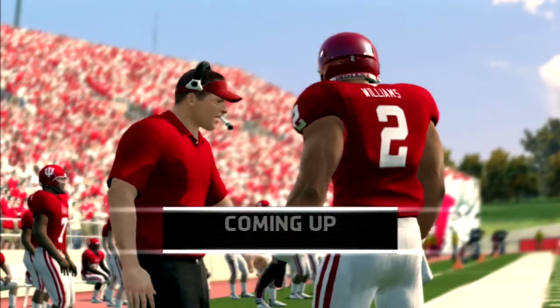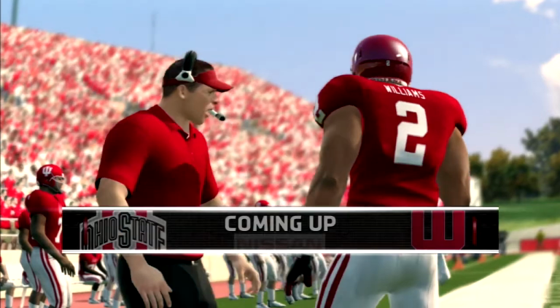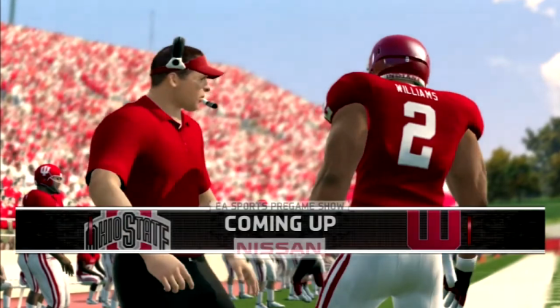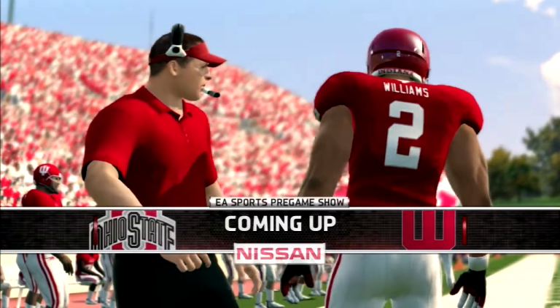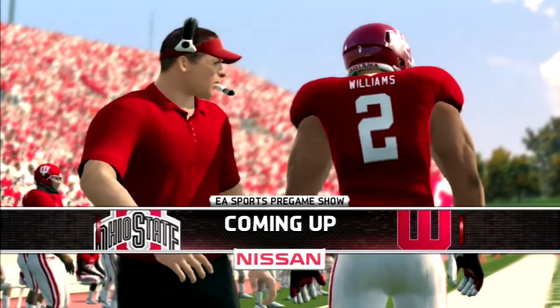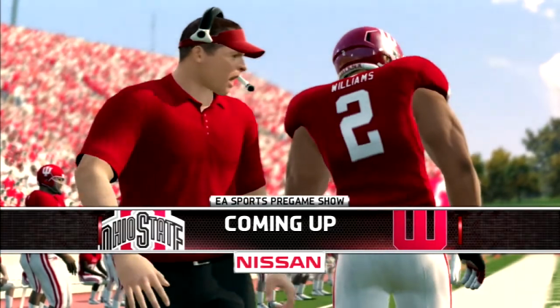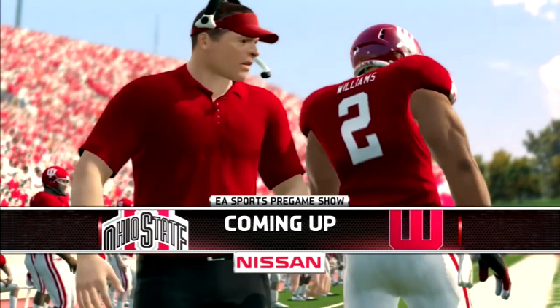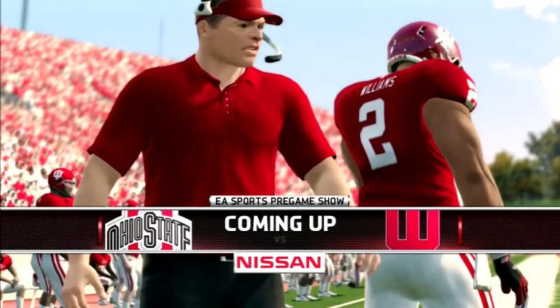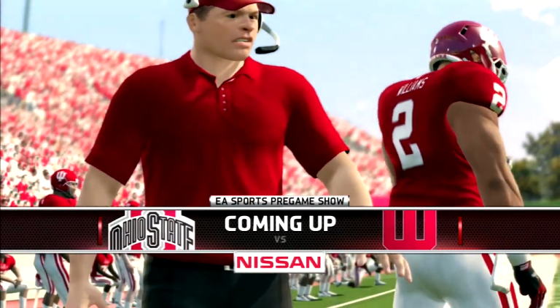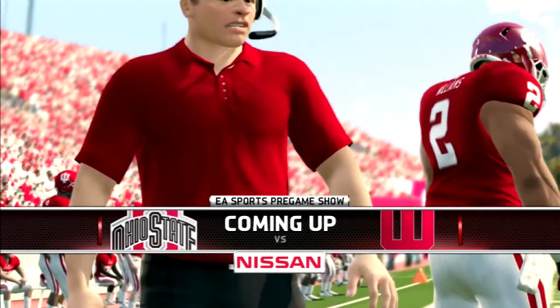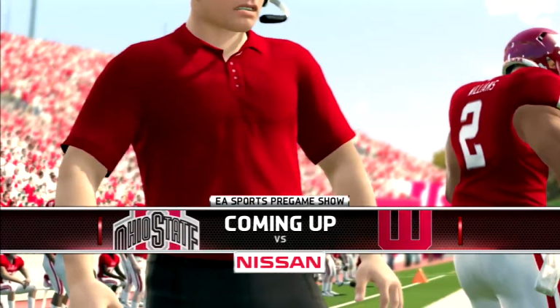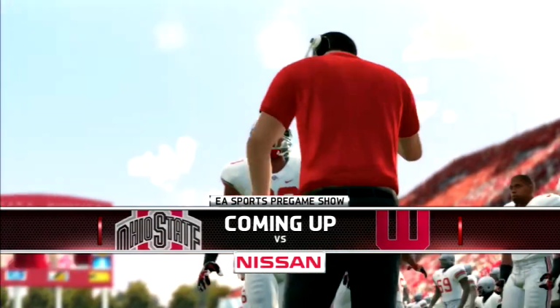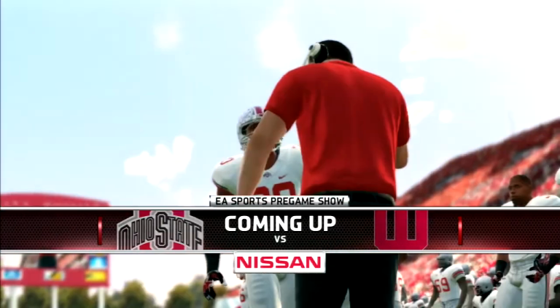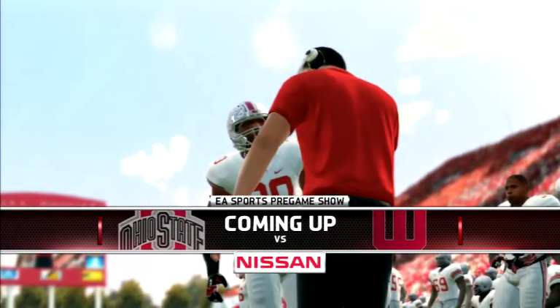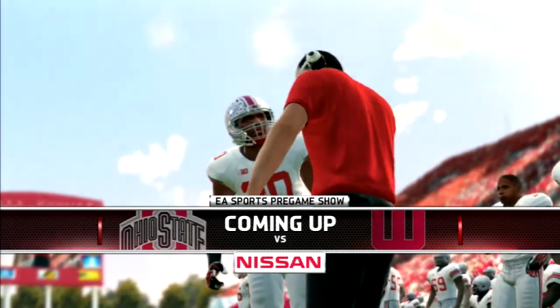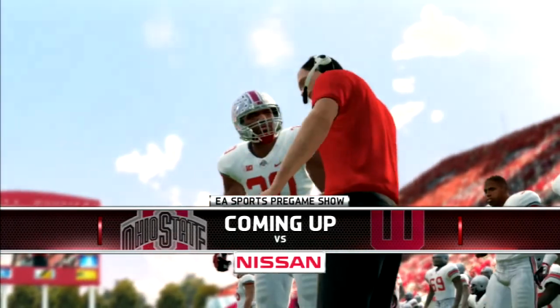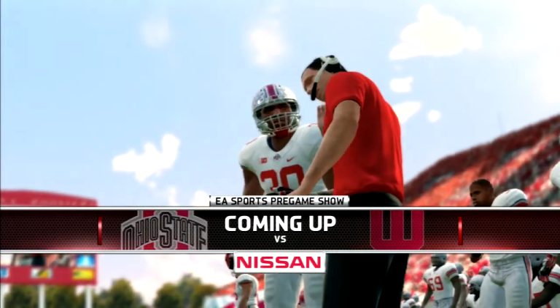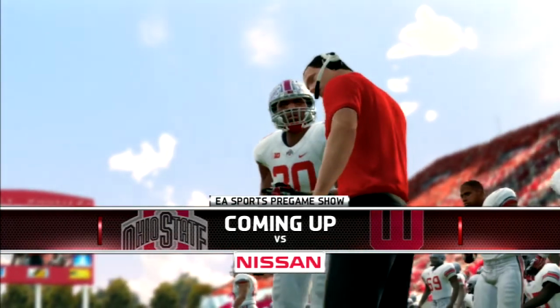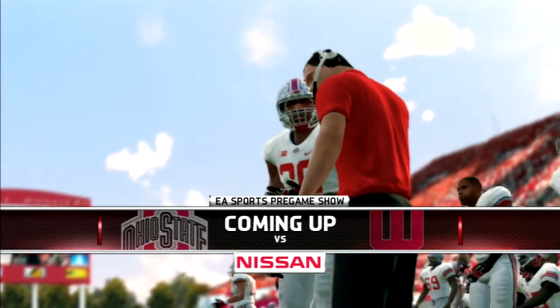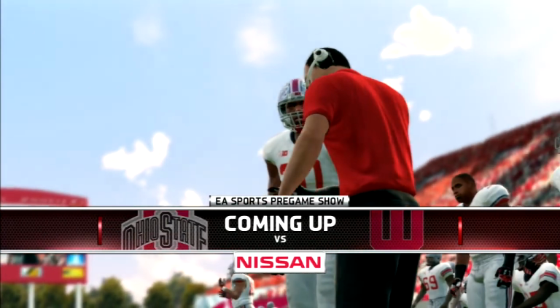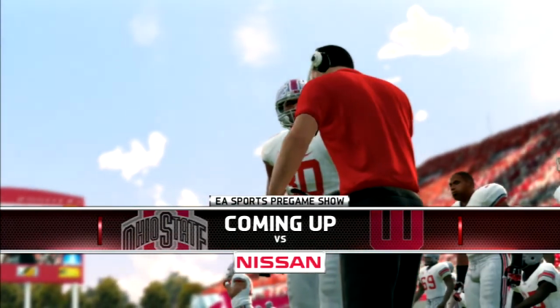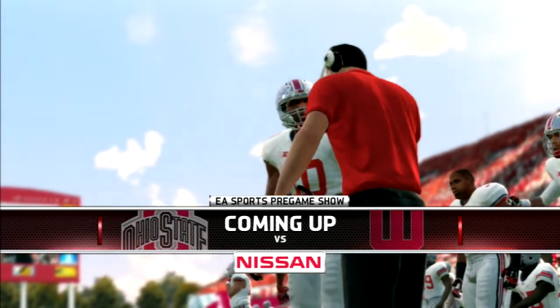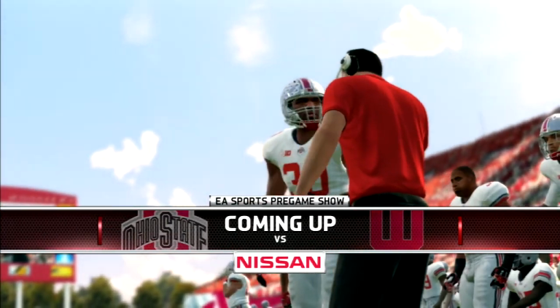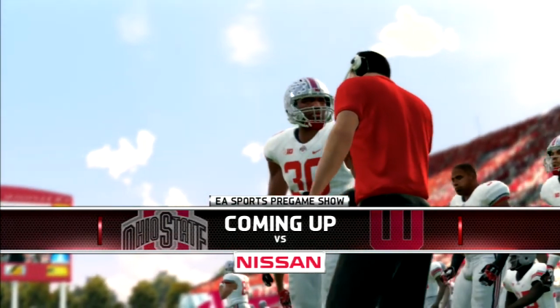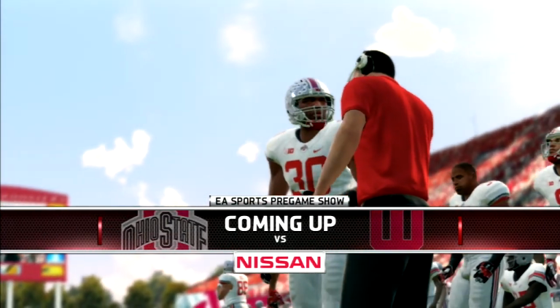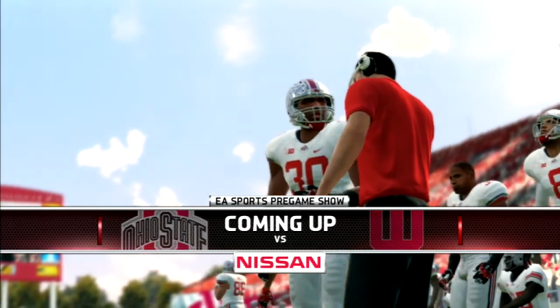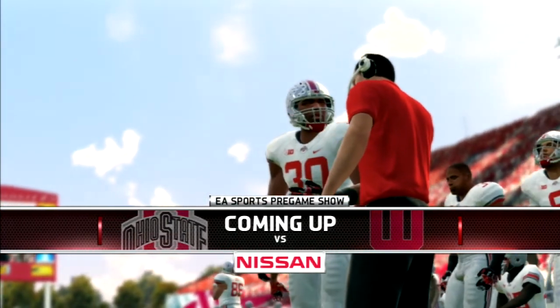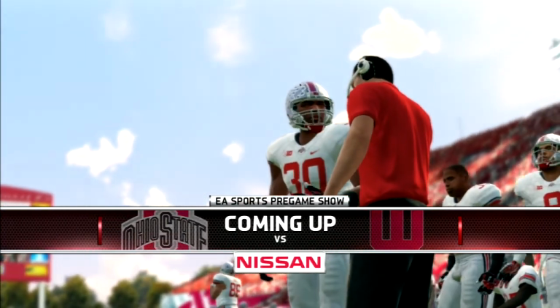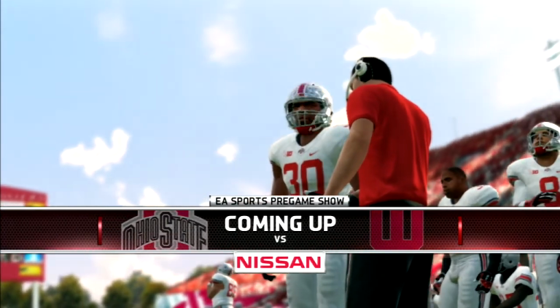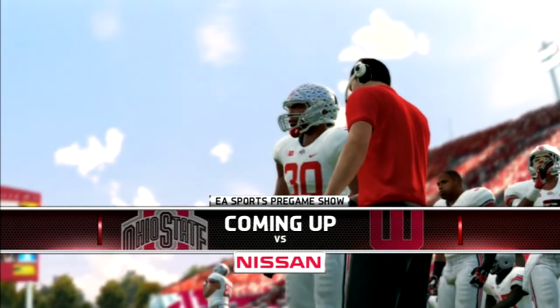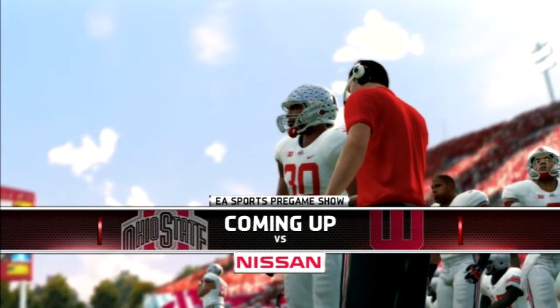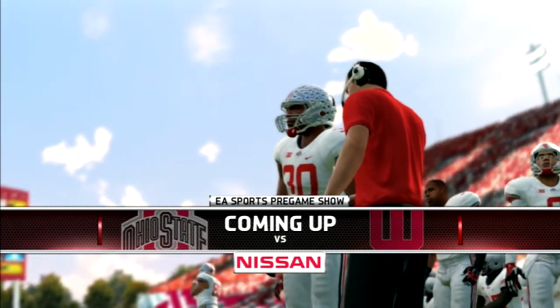It's a battle of the Big Ten East. The 8-2 Hoosiers host the number two ranked Ohio State Buckeyes.